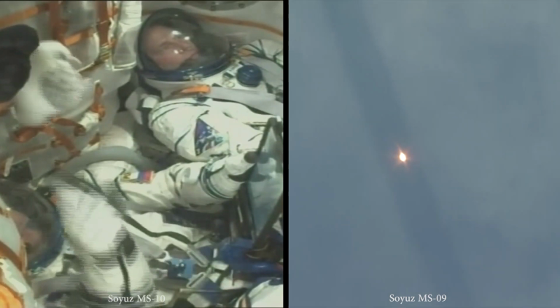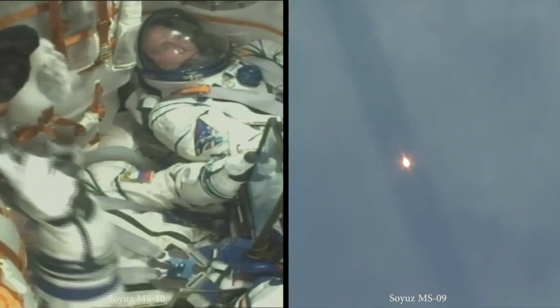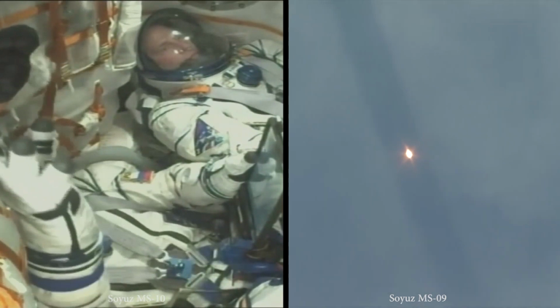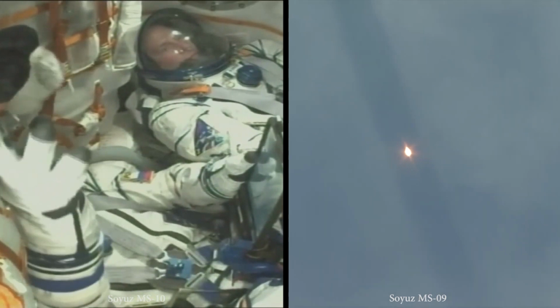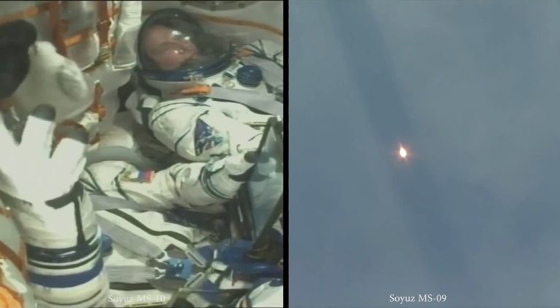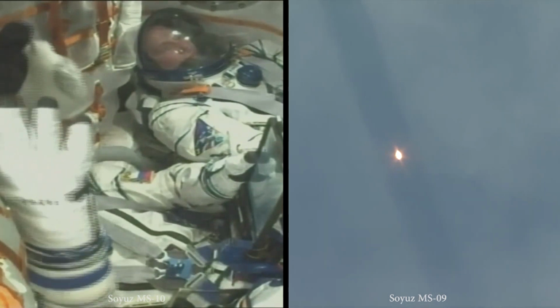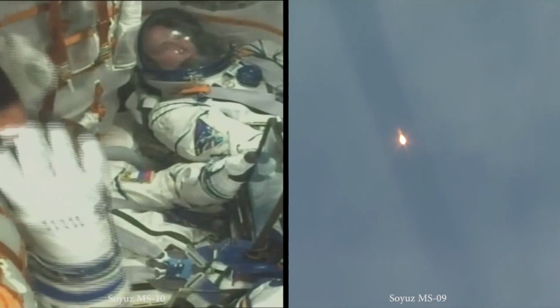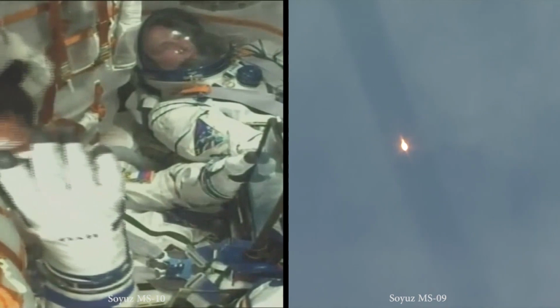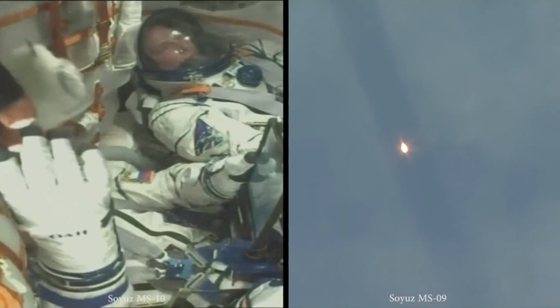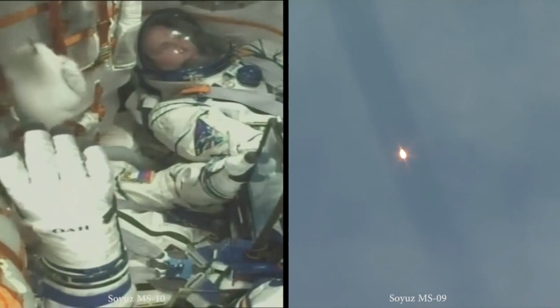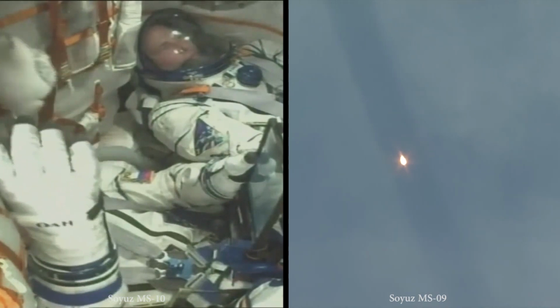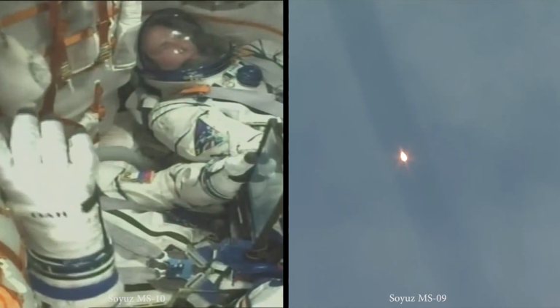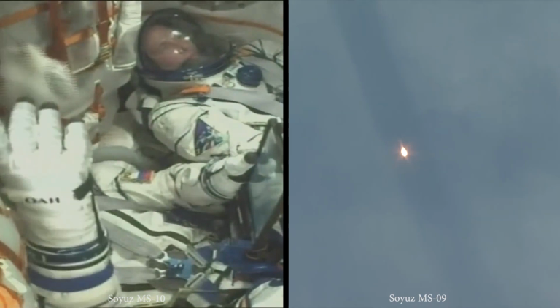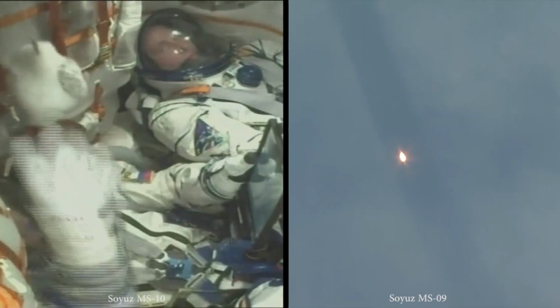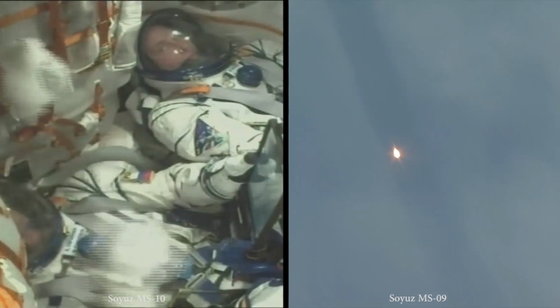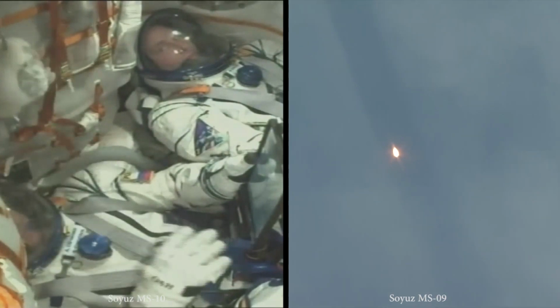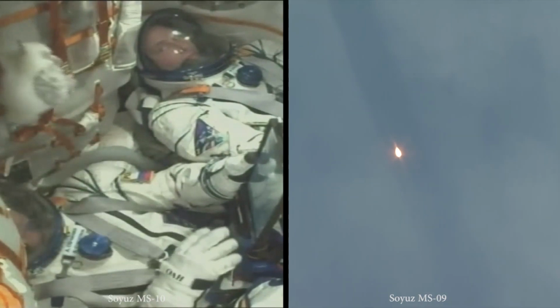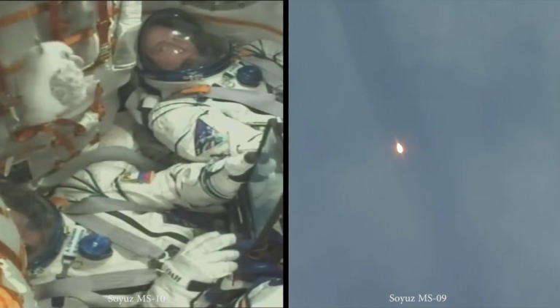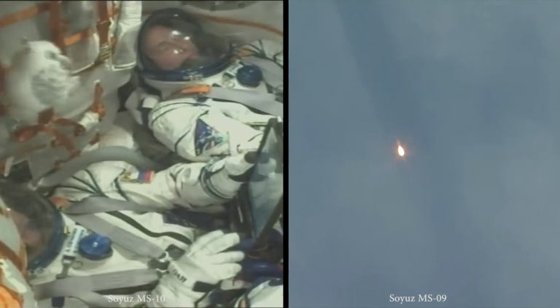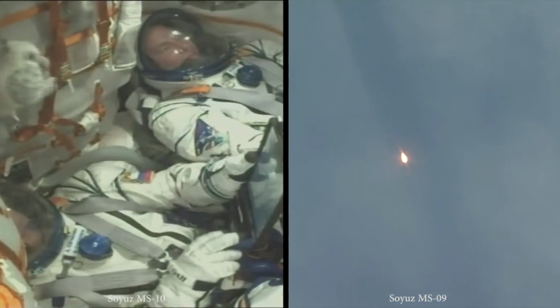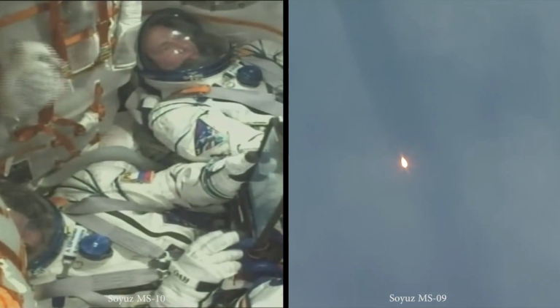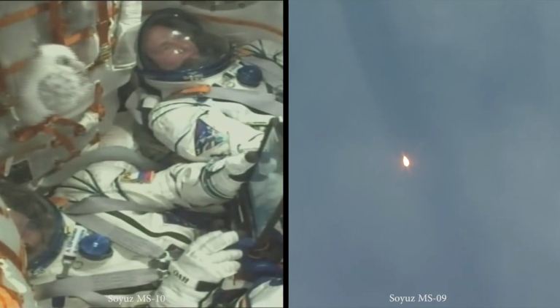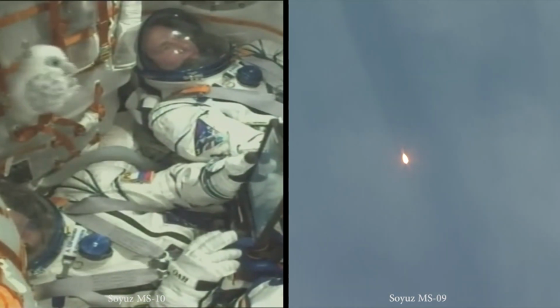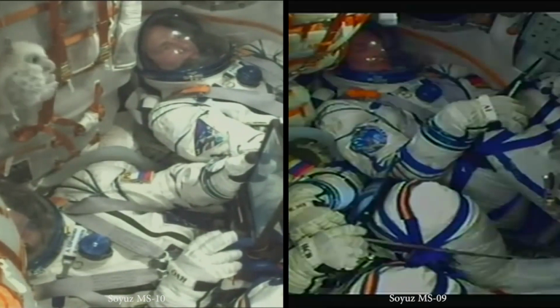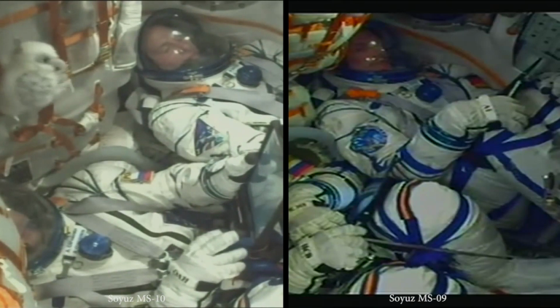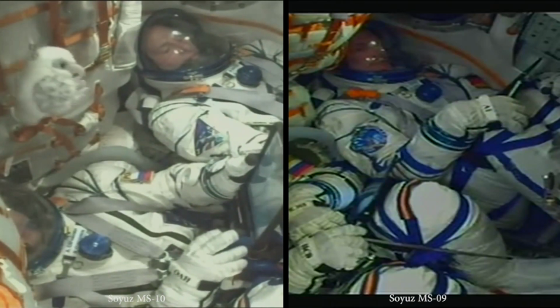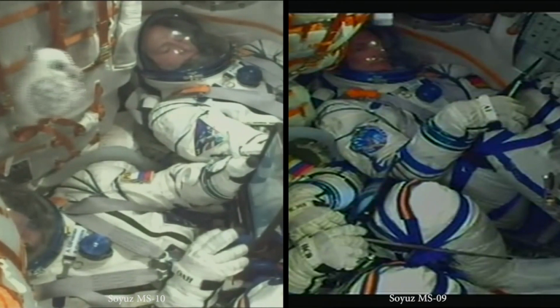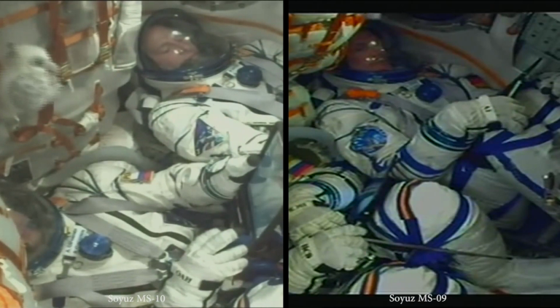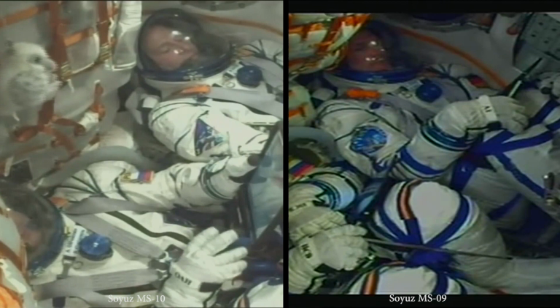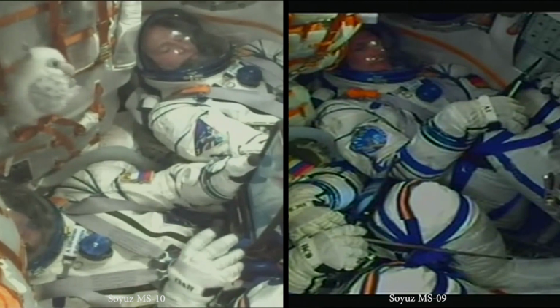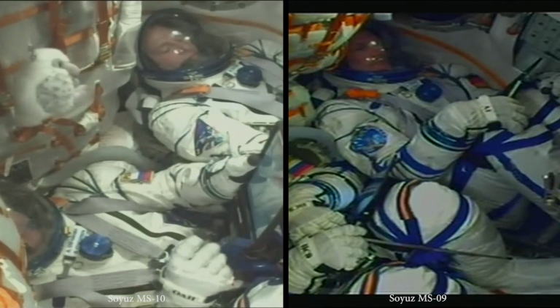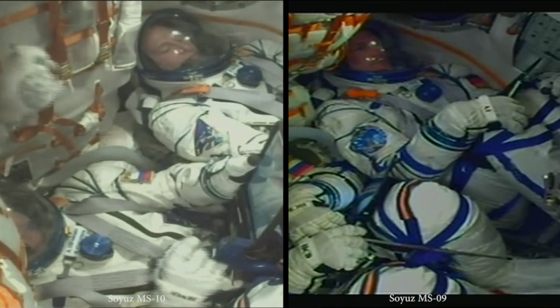Now 1 minute and 12 seconds into the flight. The vehicle is traveling about 1,100 miles per hour.